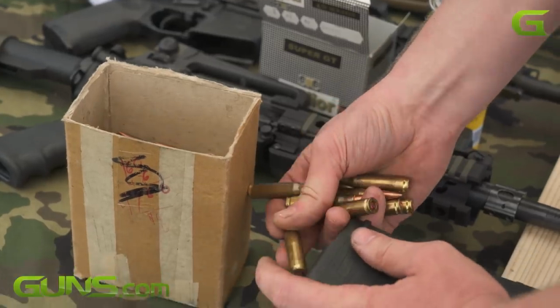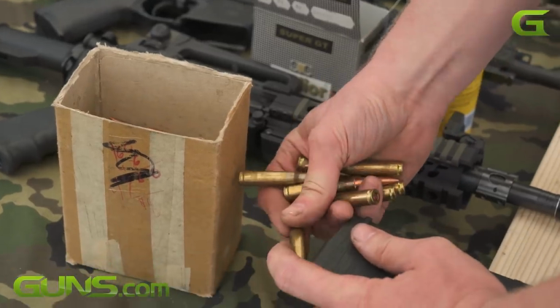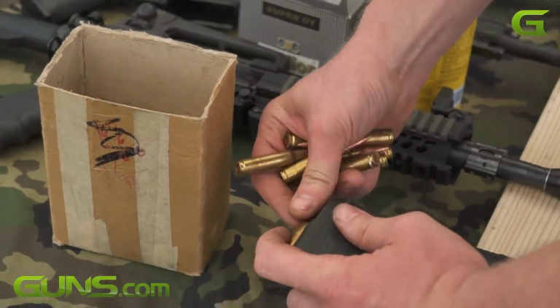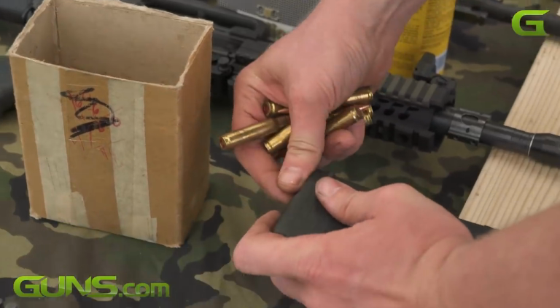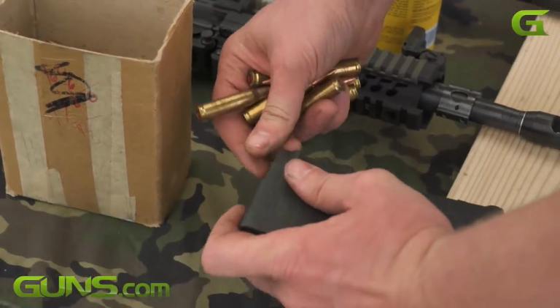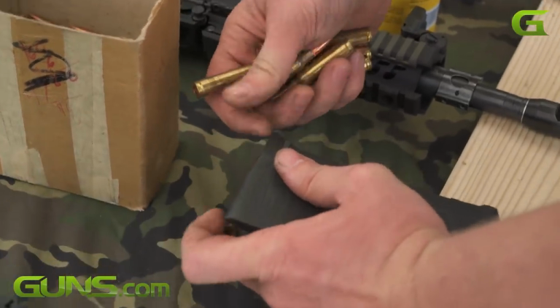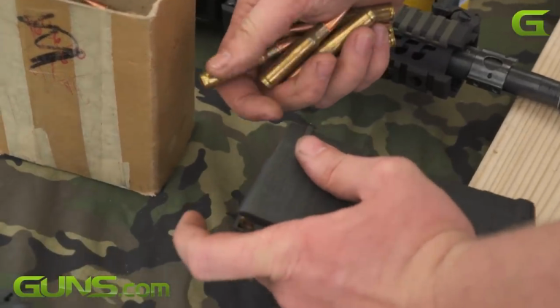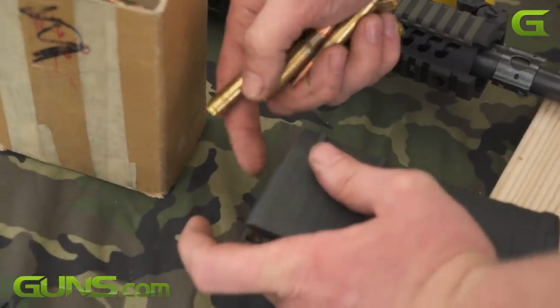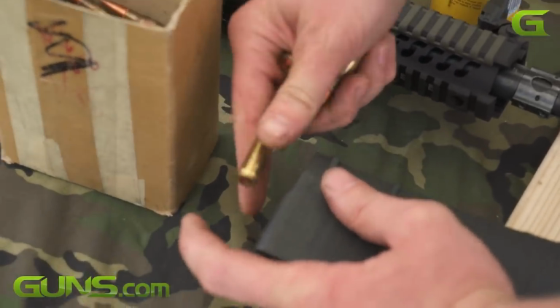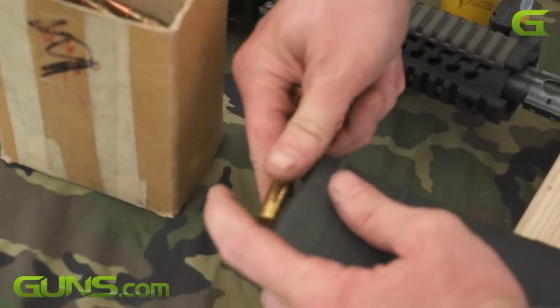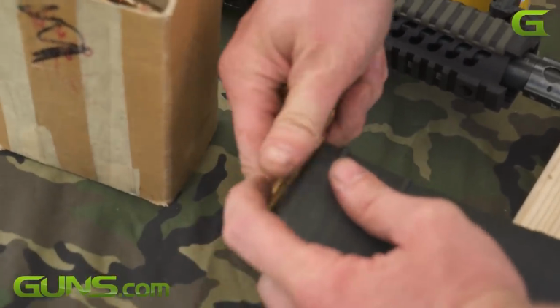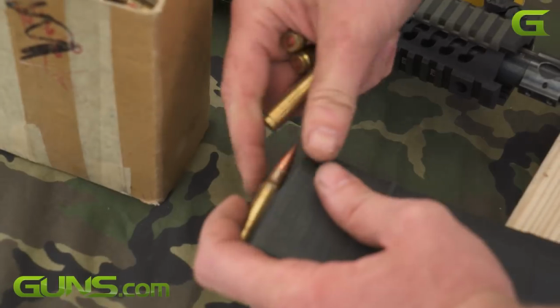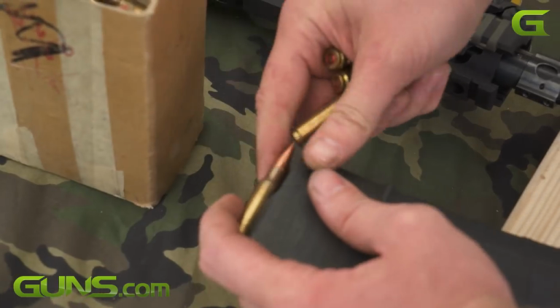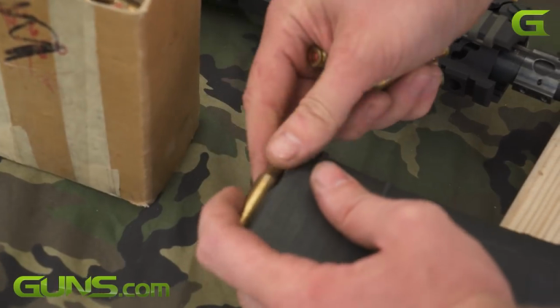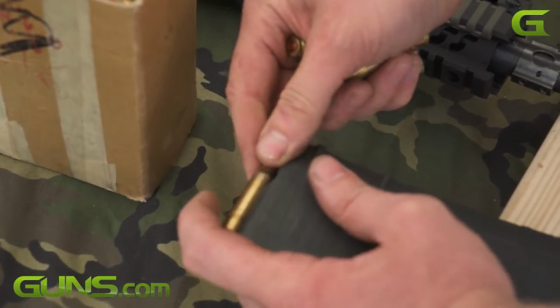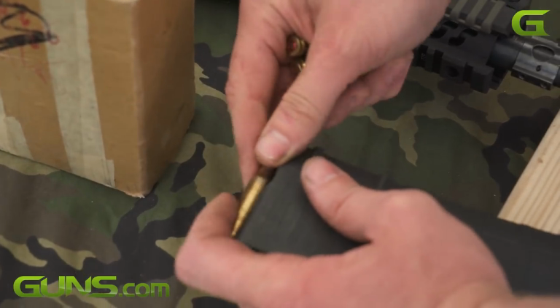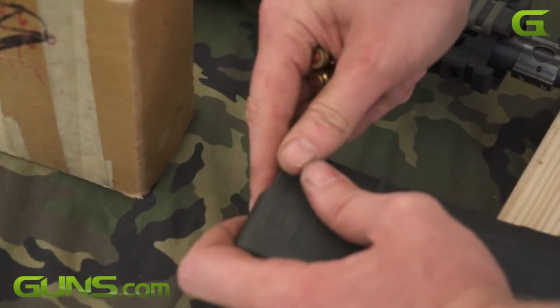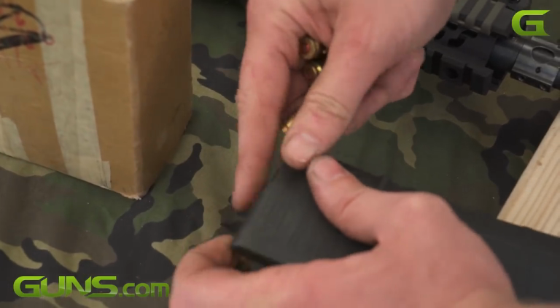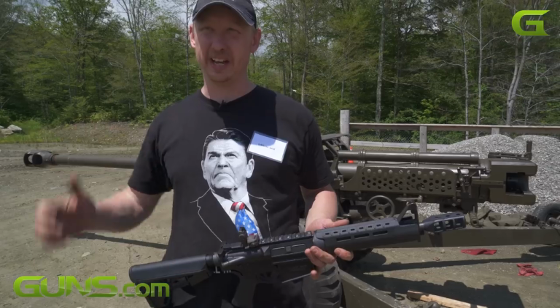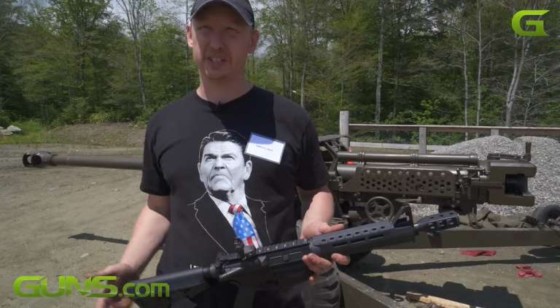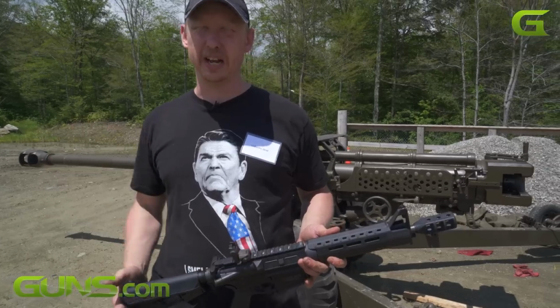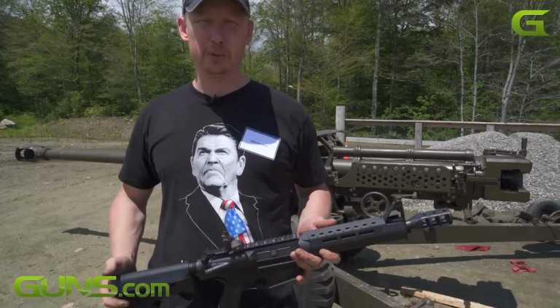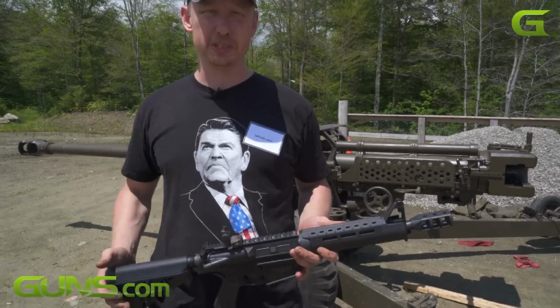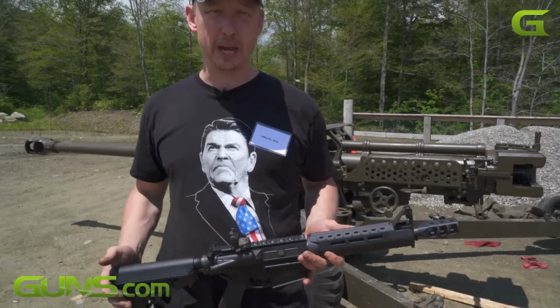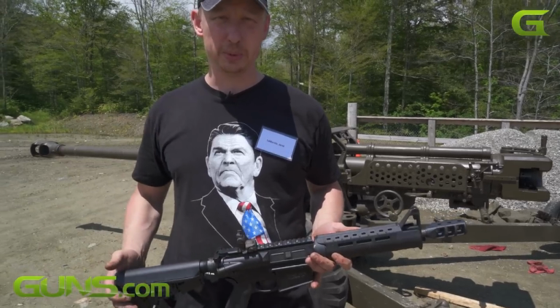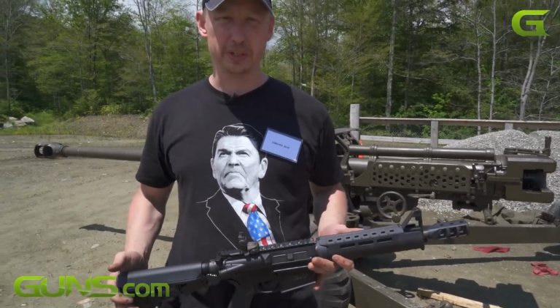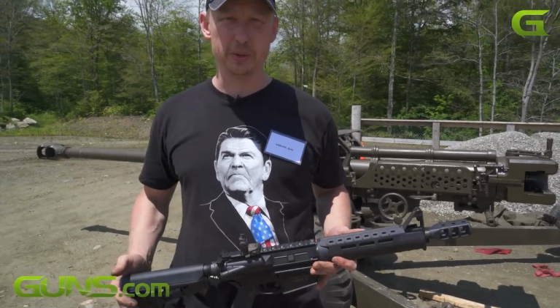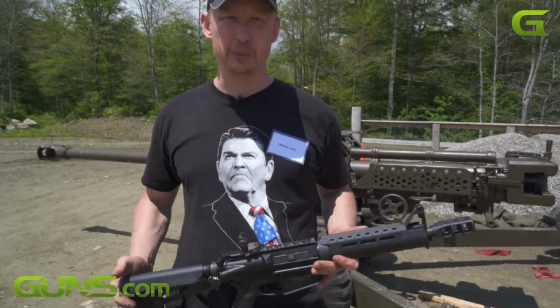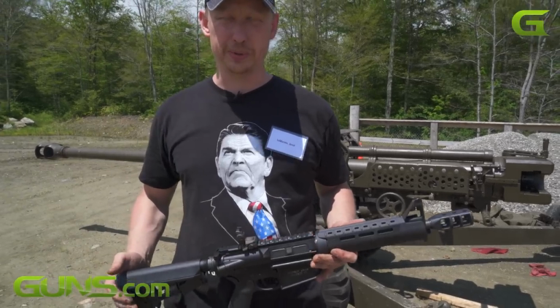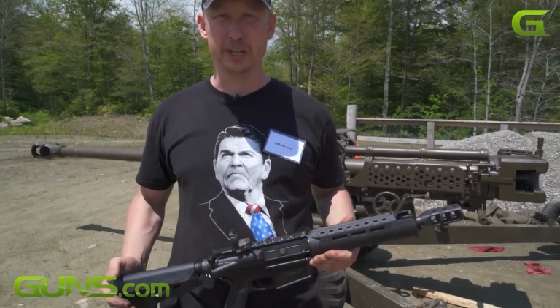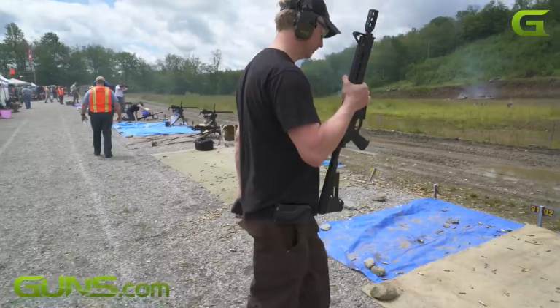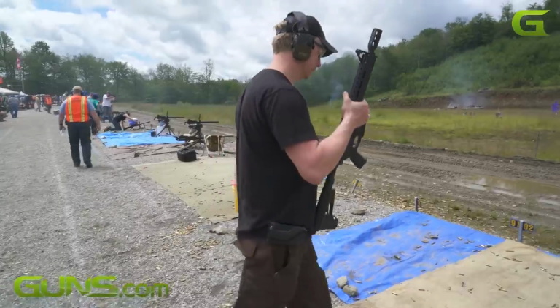One of our crowd pleasers. This thing is really loud and has a lot of concussion. Everyone stops what they're doing when we start shooting.